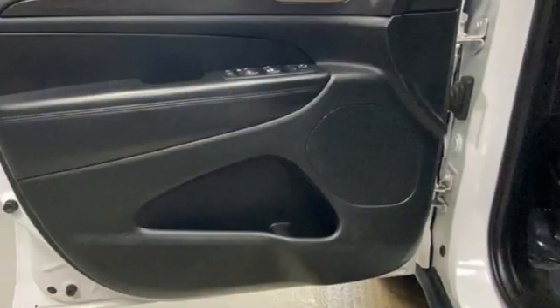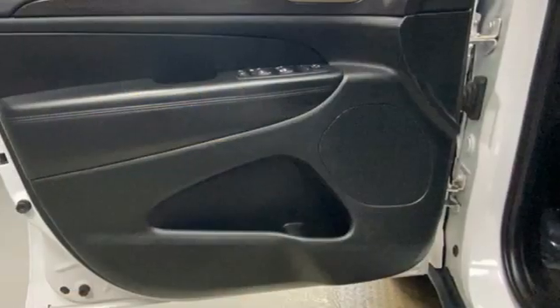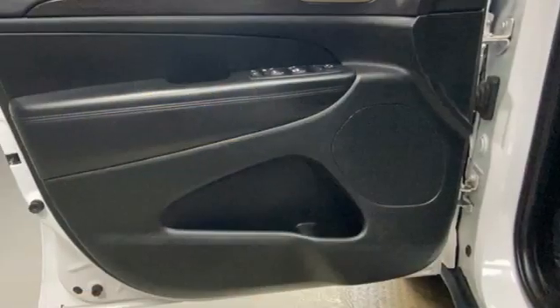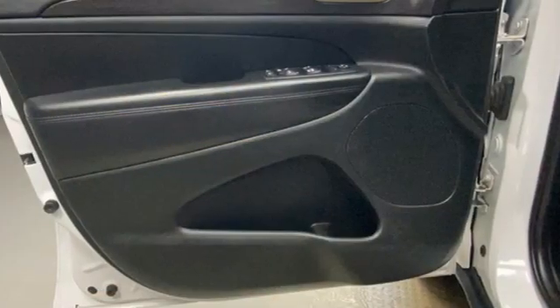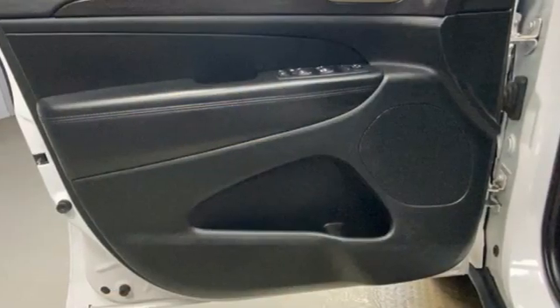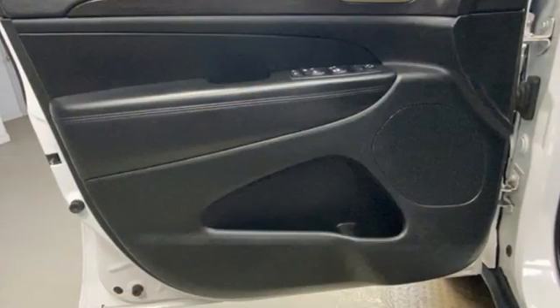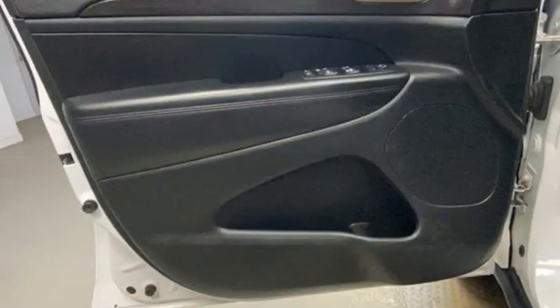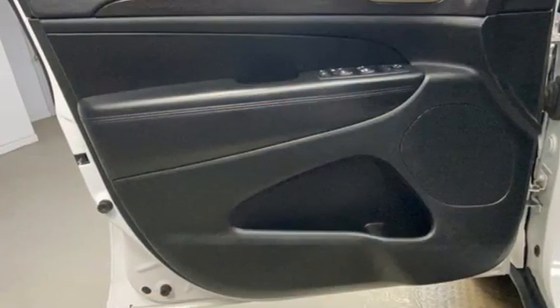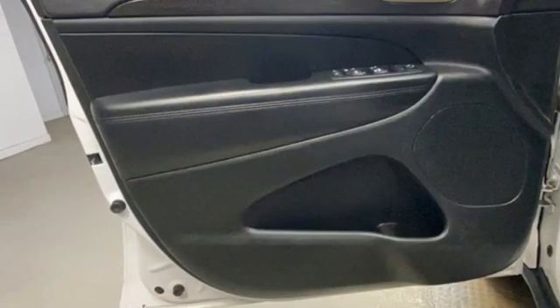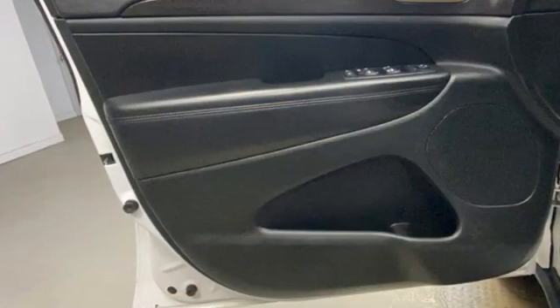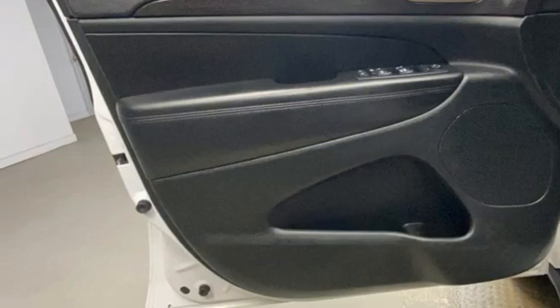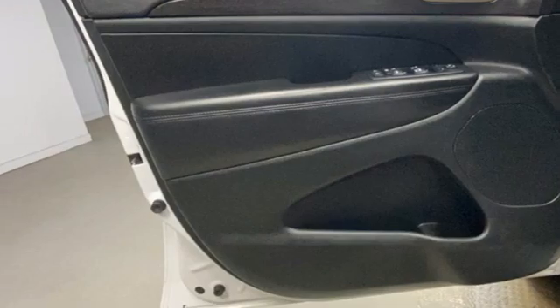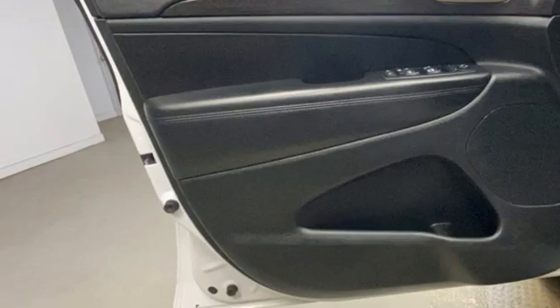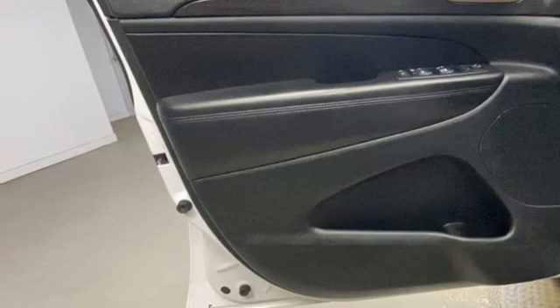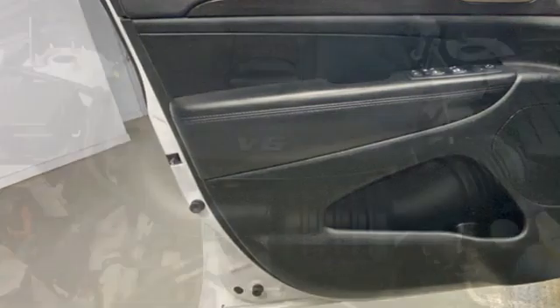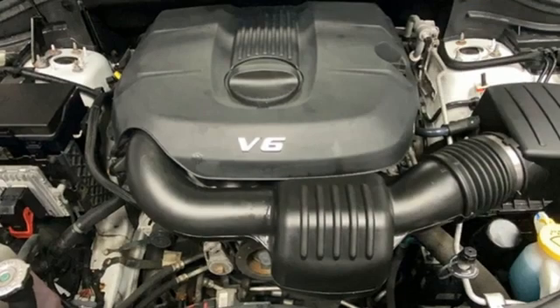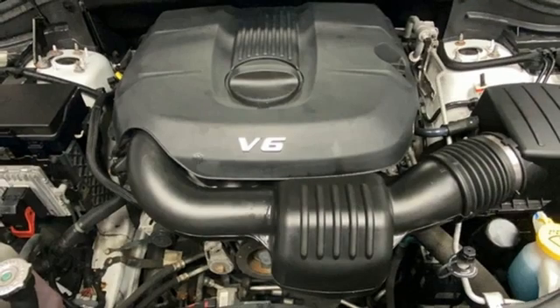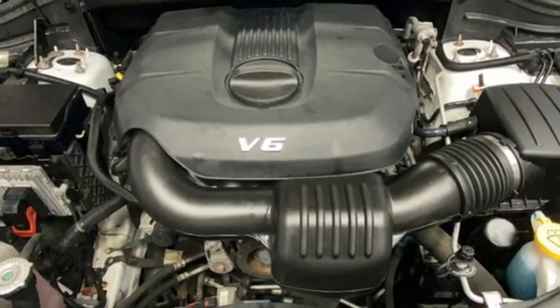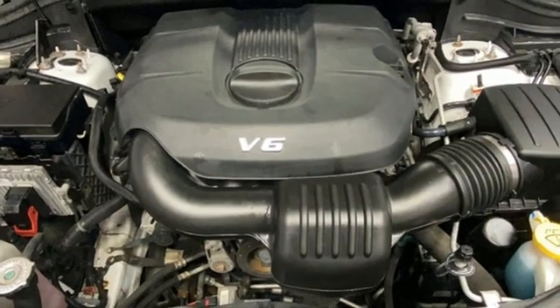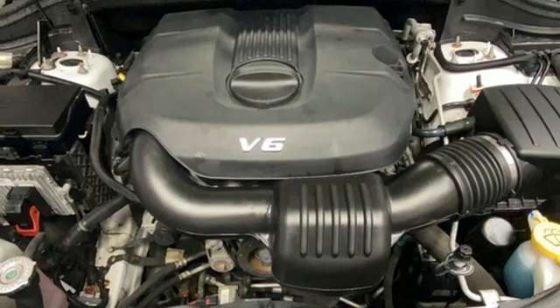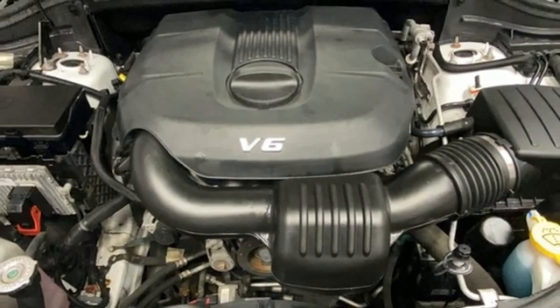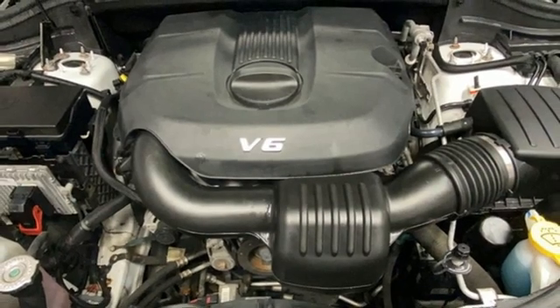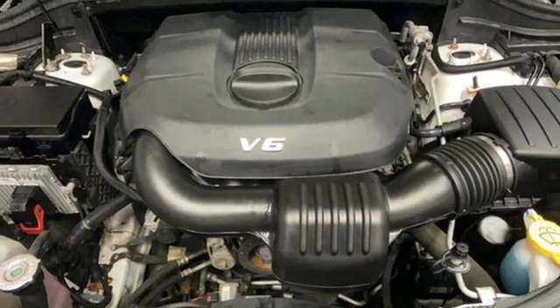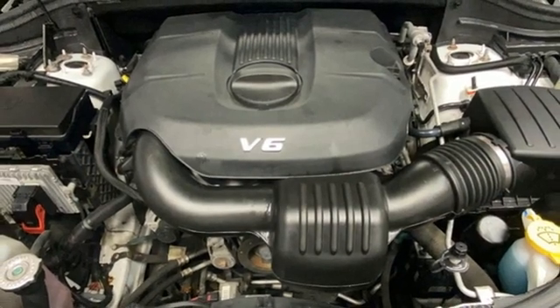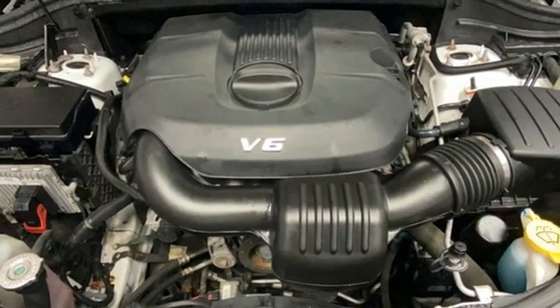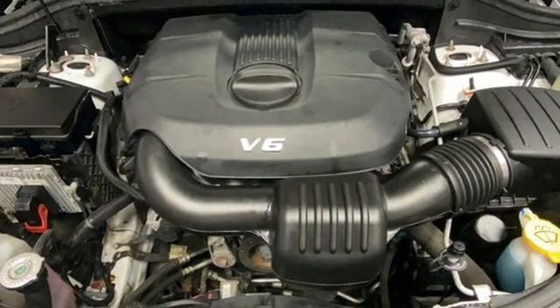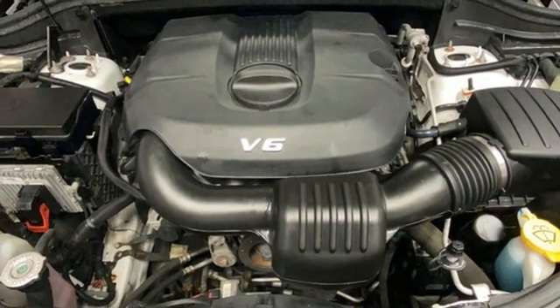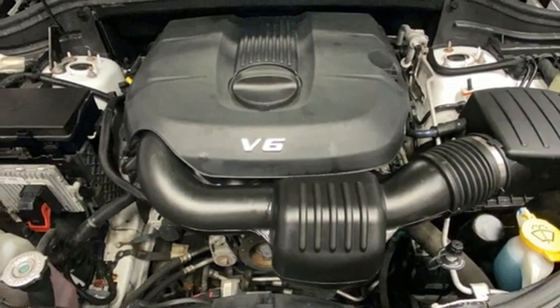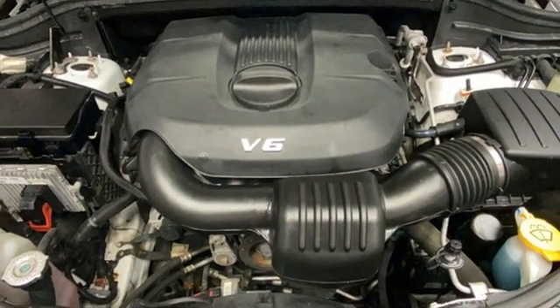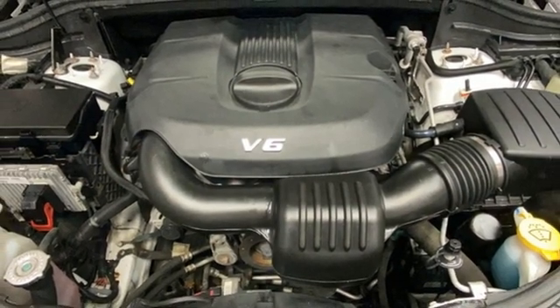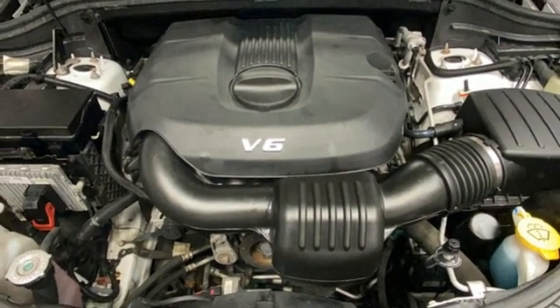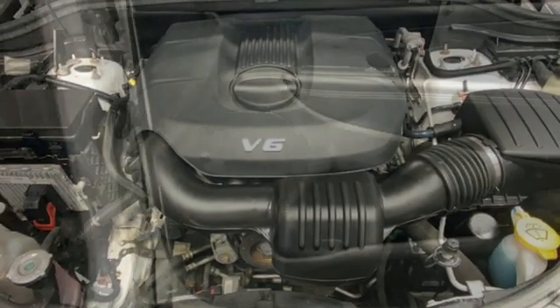AM-FM satellite prep radio, aluminum wheels, keyless enter and go, and Bluetooth wireless audio streaming.